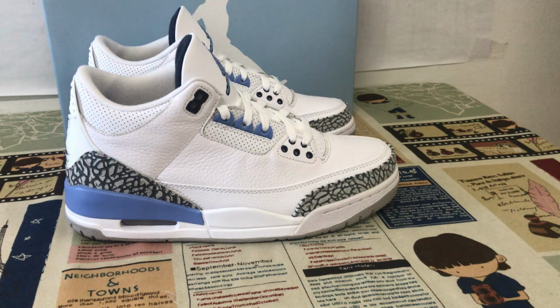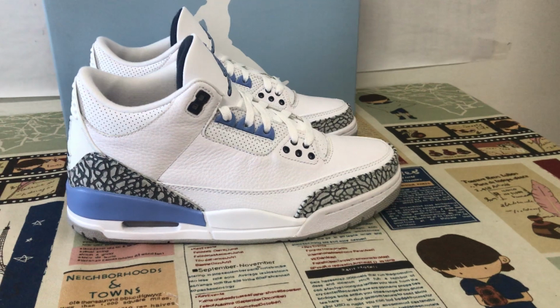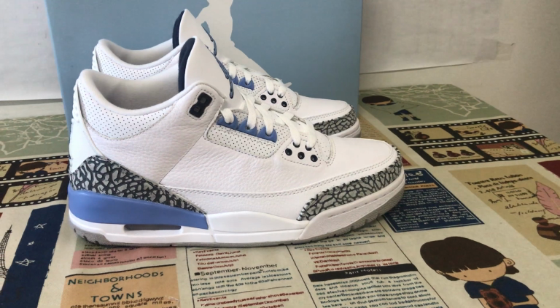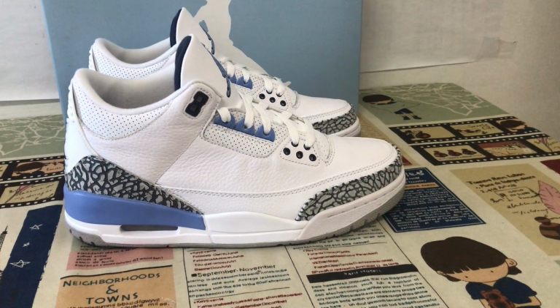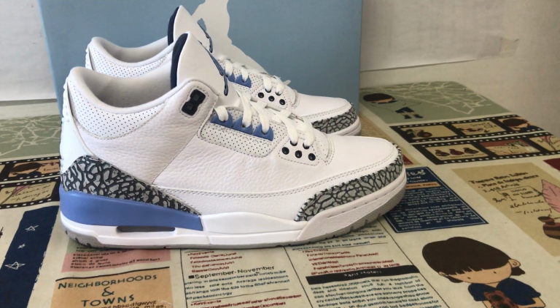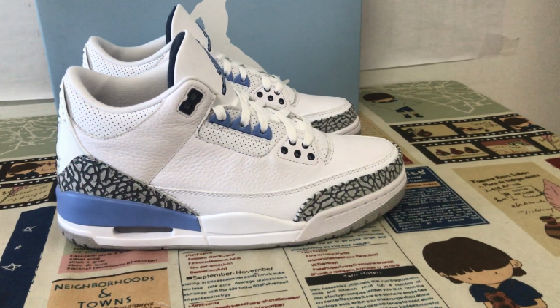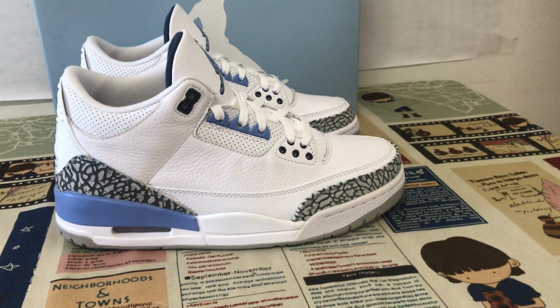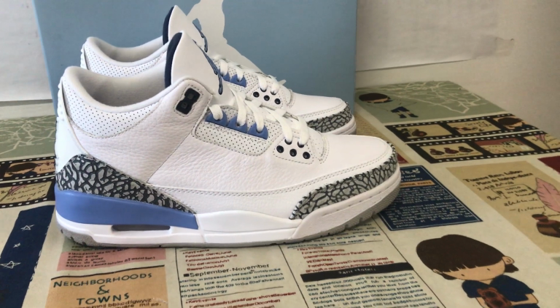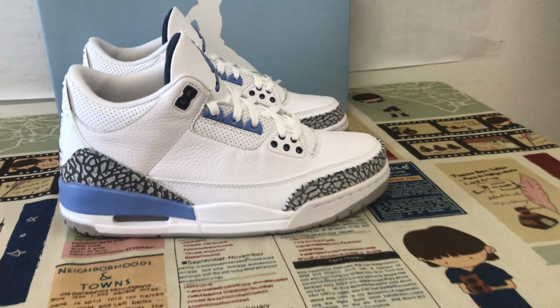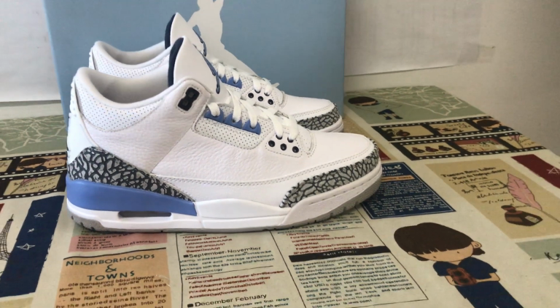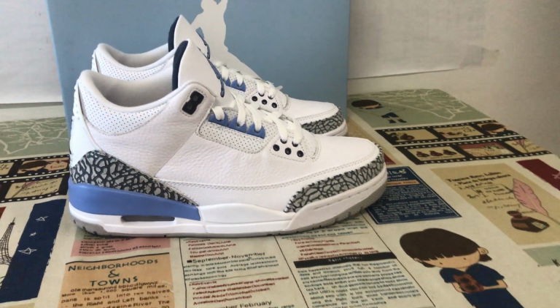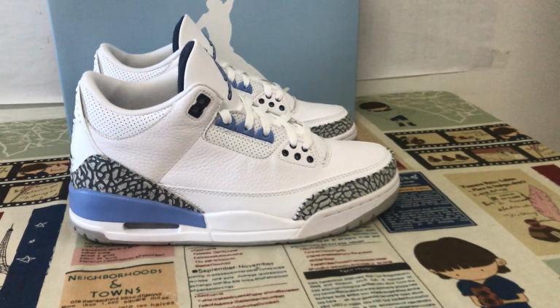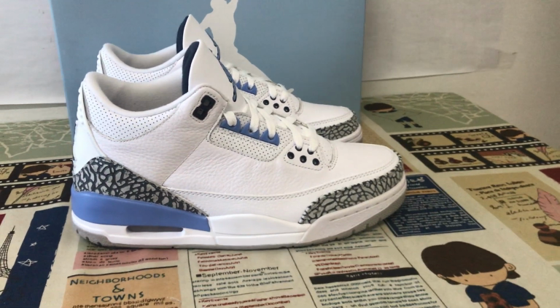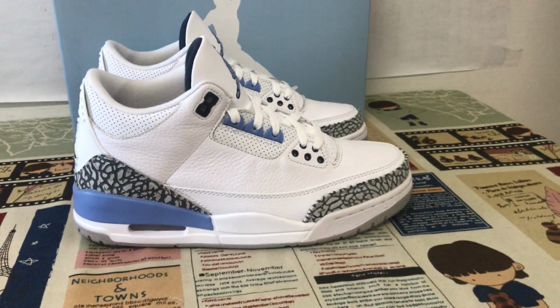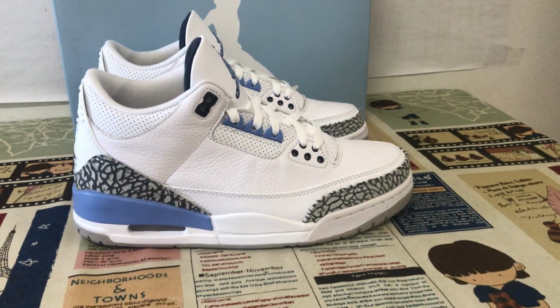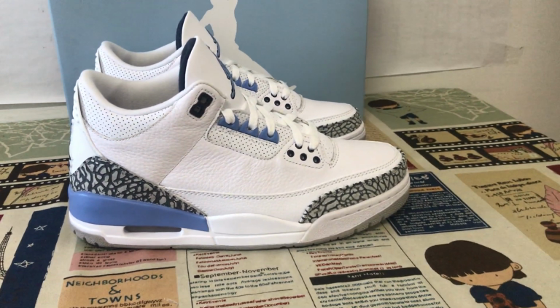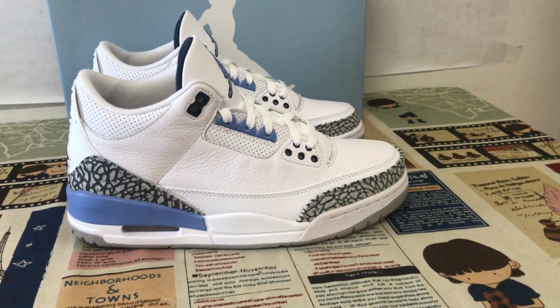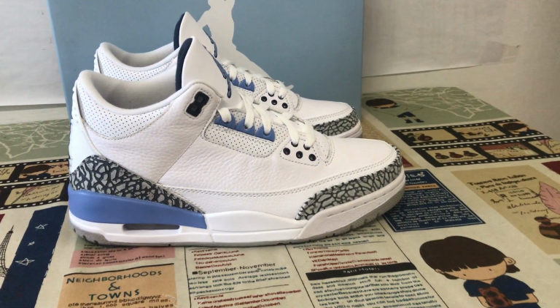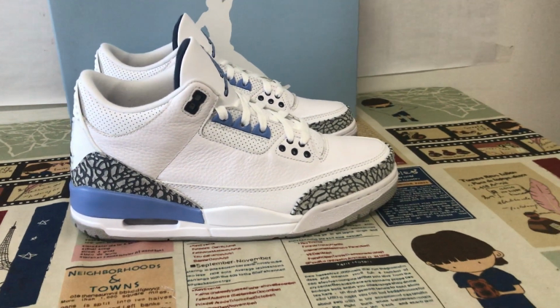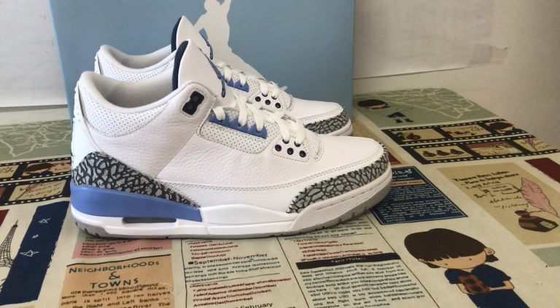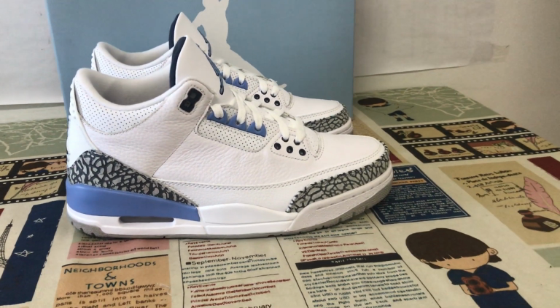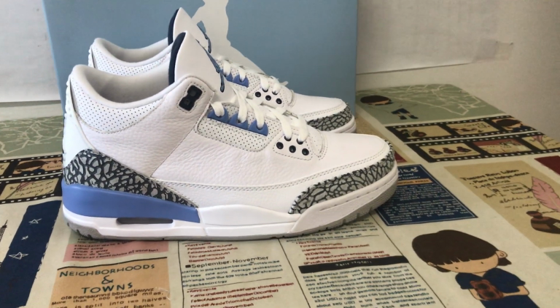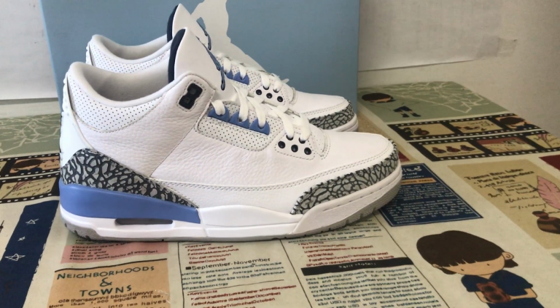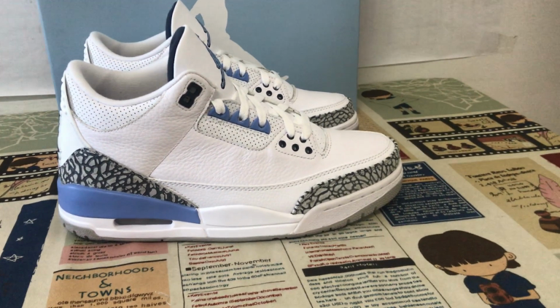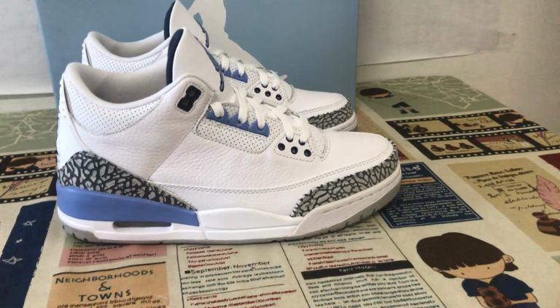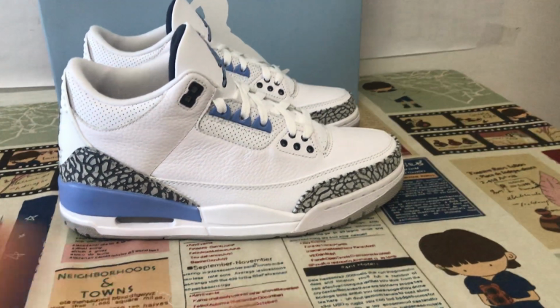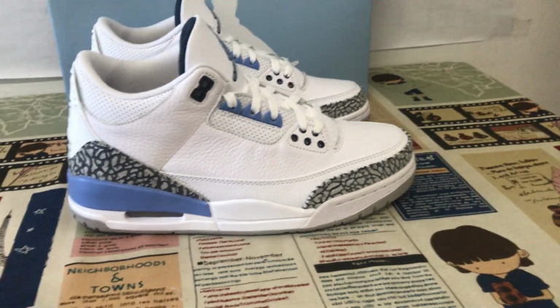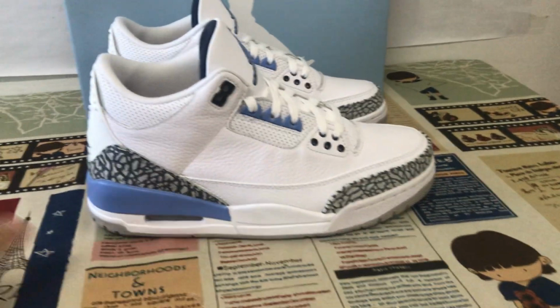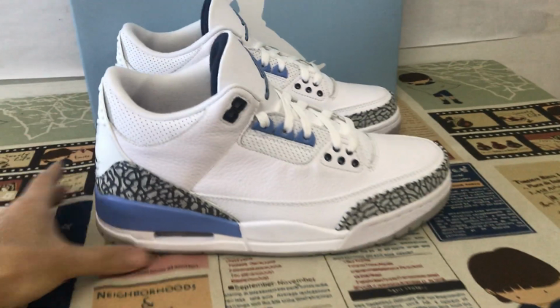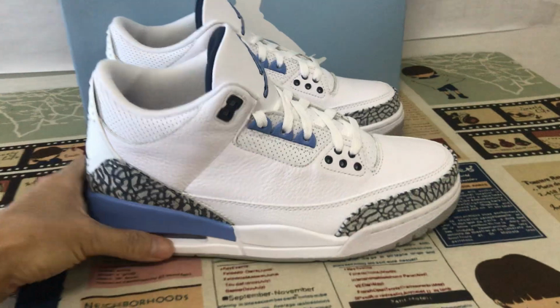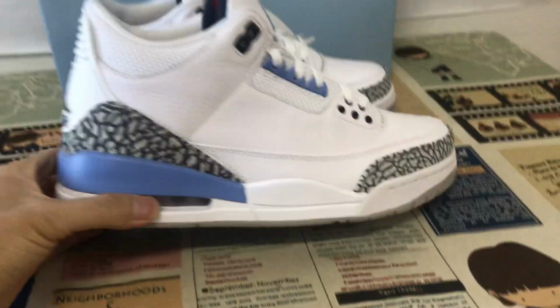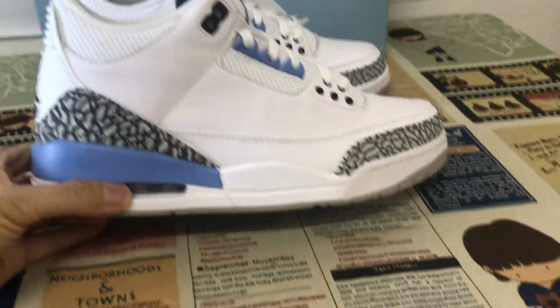Hello everyone, let me show you a classical shoe — the Jordan 3 Retro UNC.